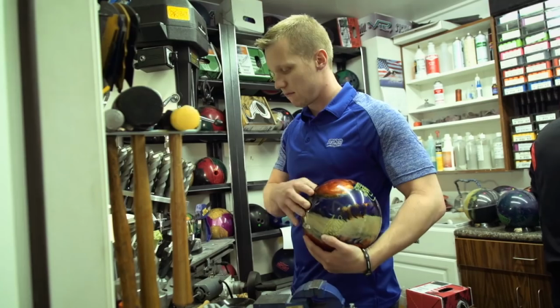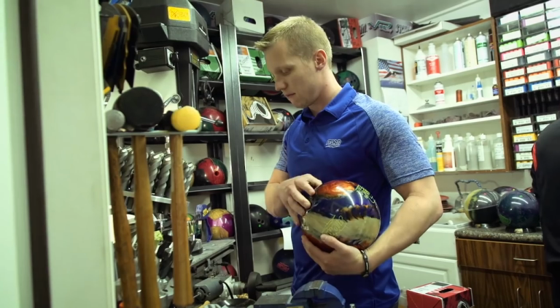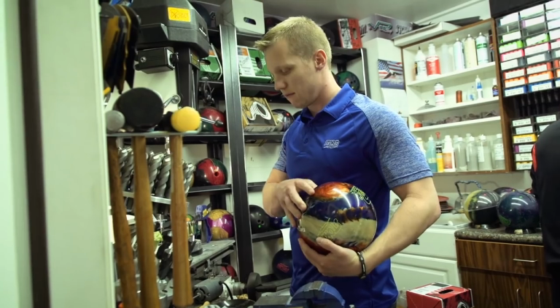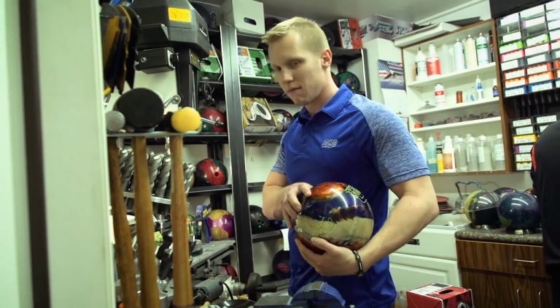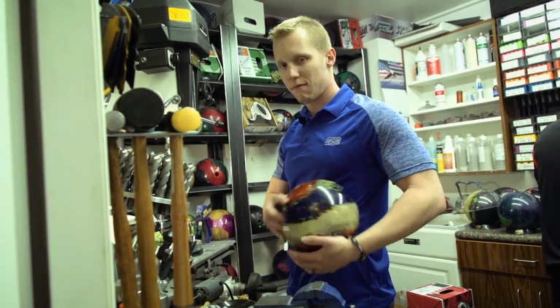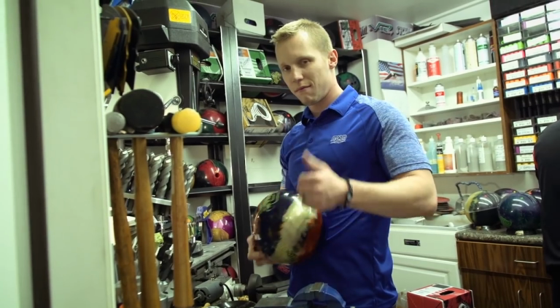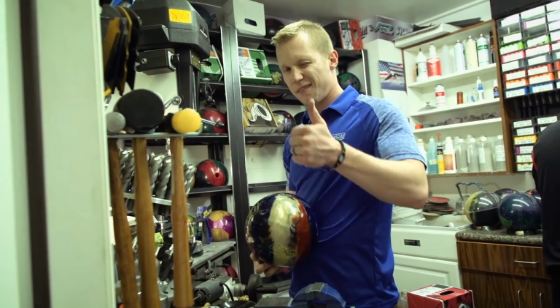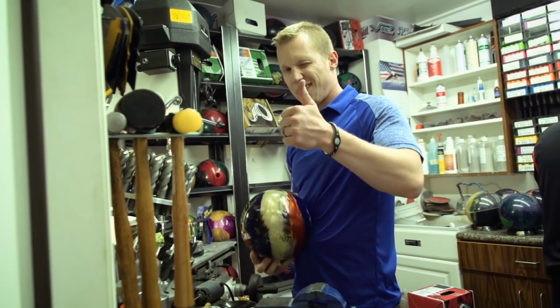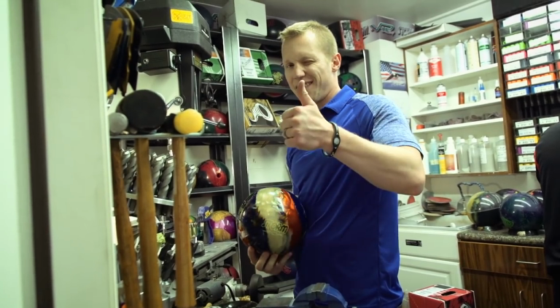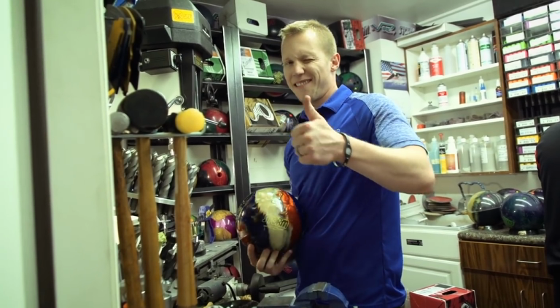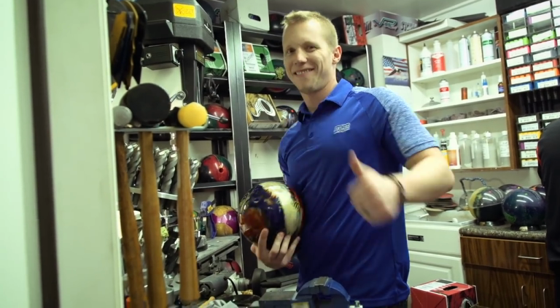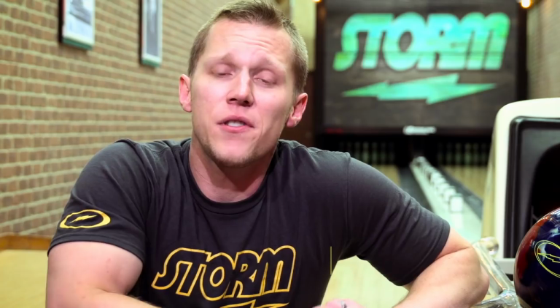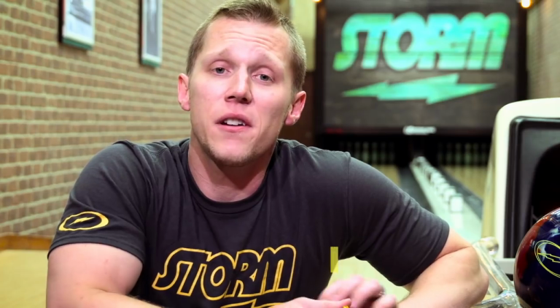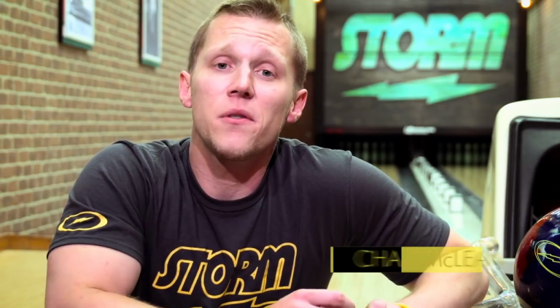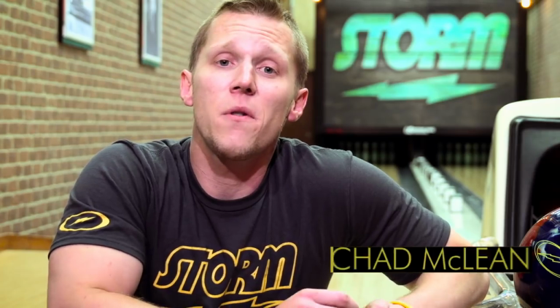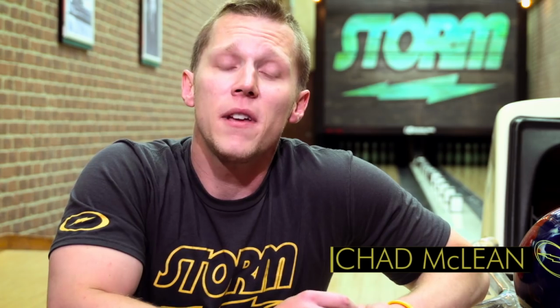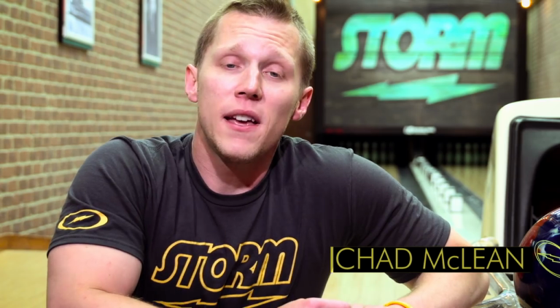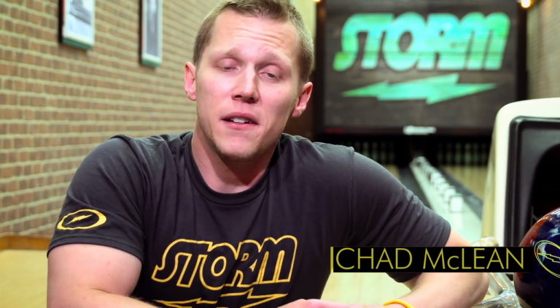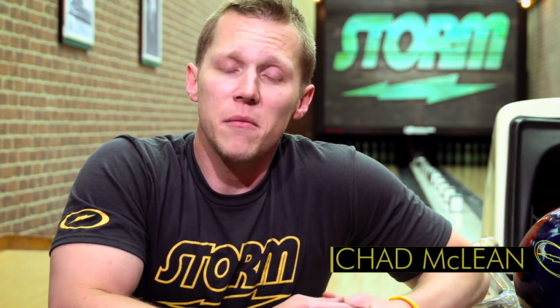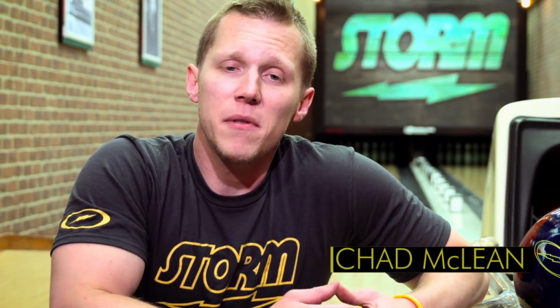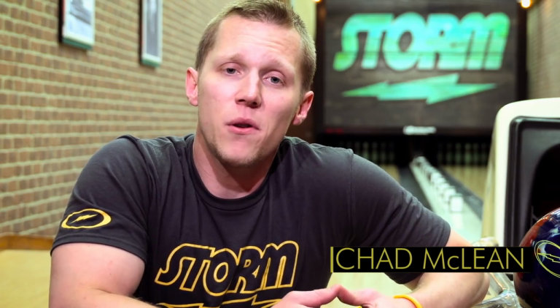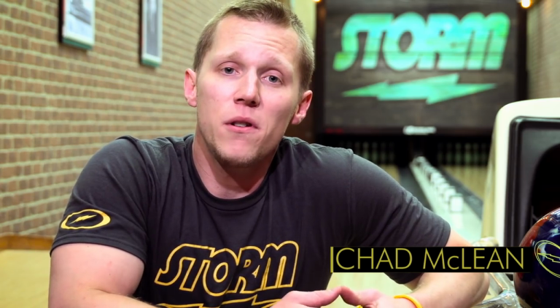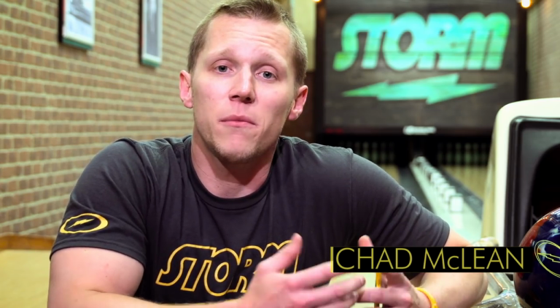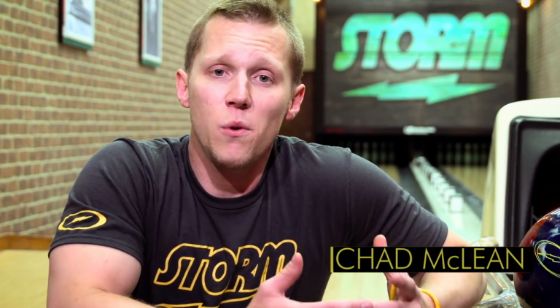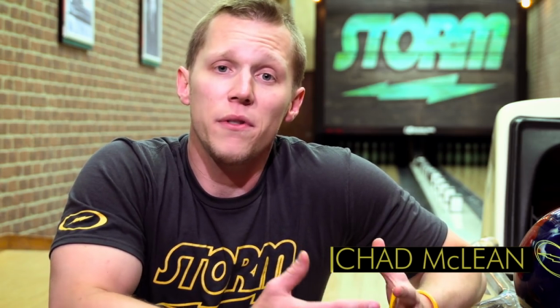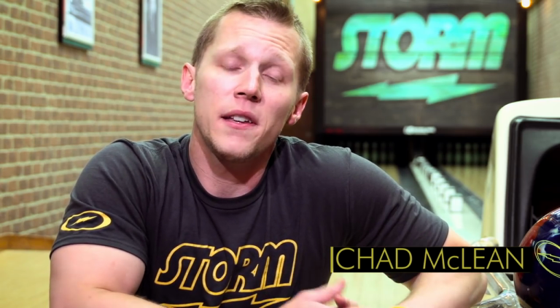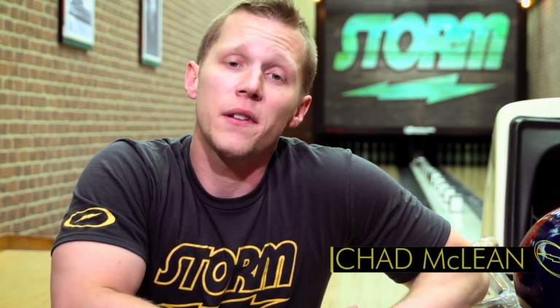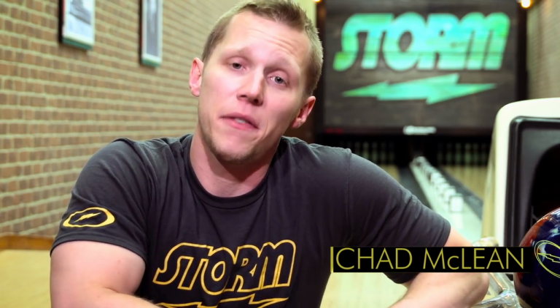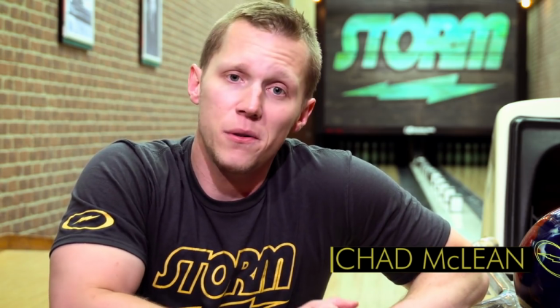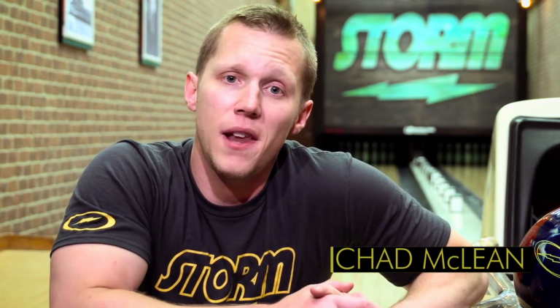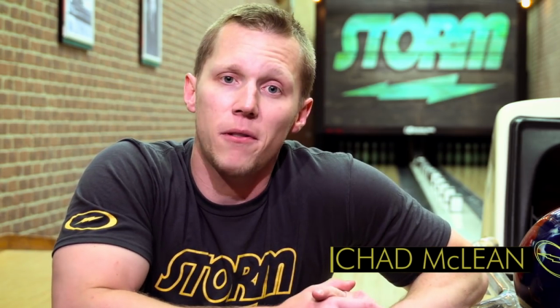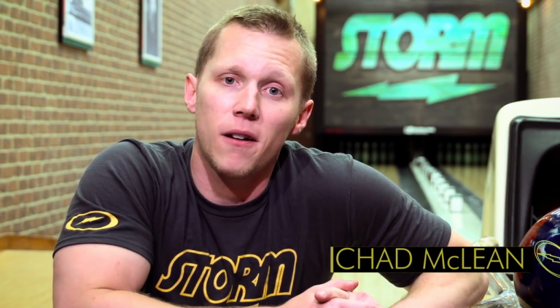Hi, my name is Chad McLean. I'm the technical manager here at STORM, and today I'm going to be showing you some cool things about the new SnapLock.